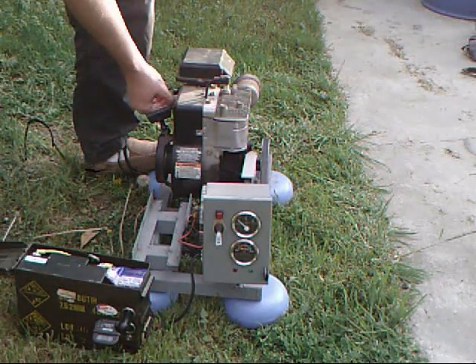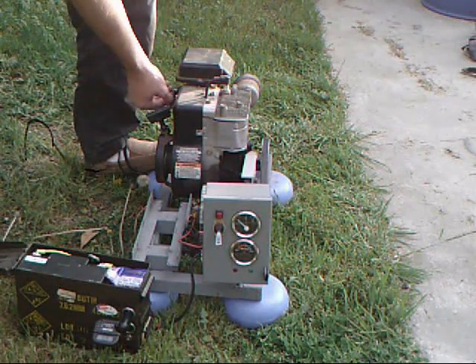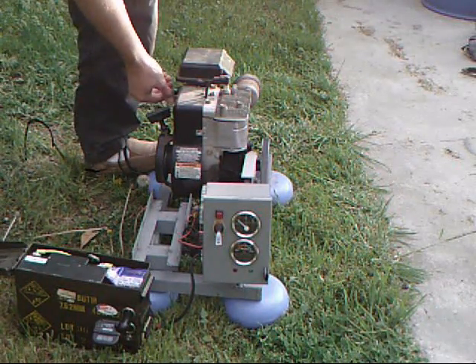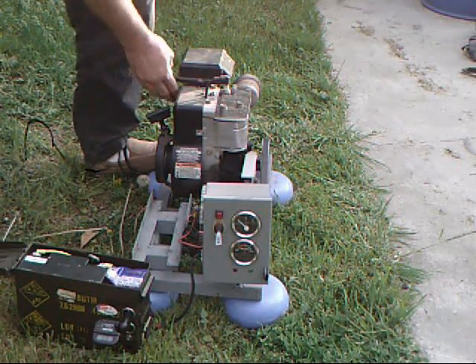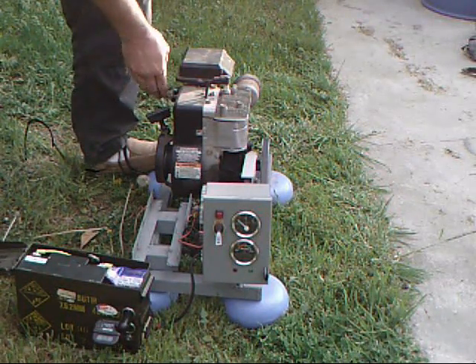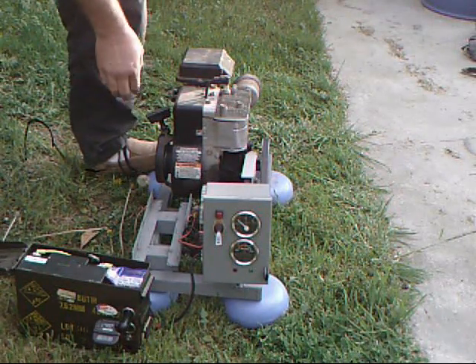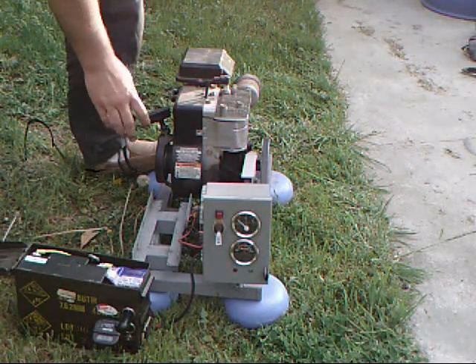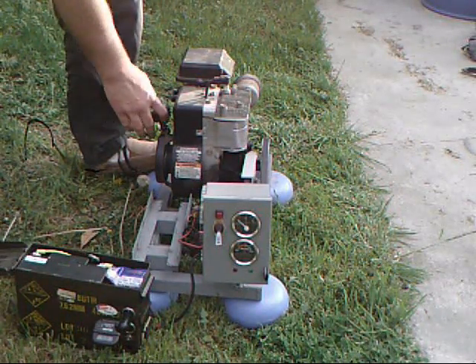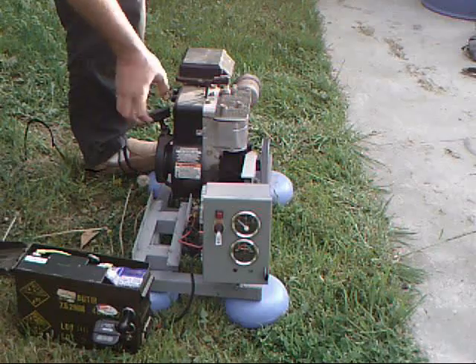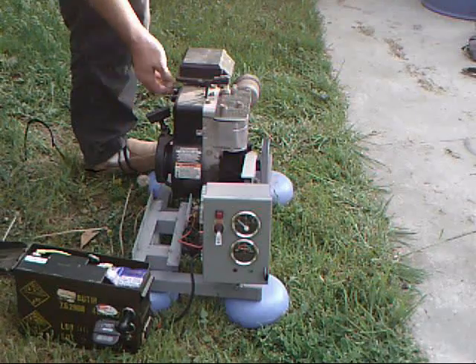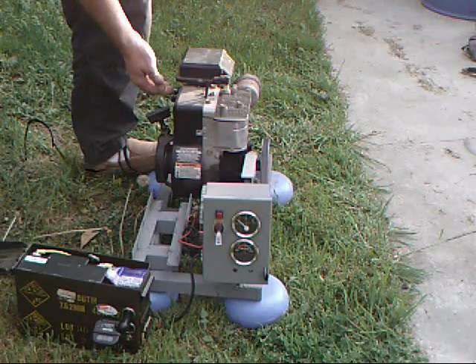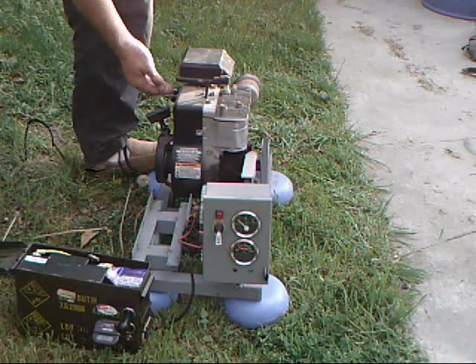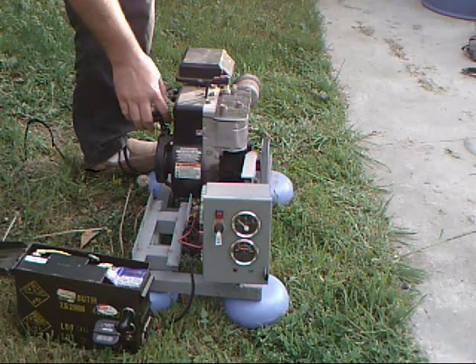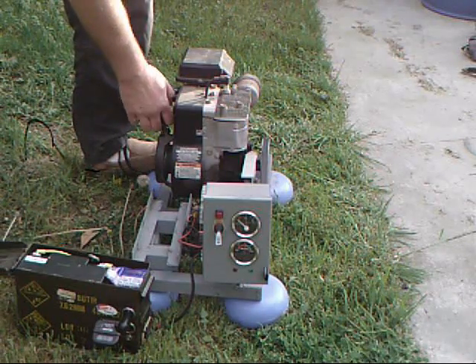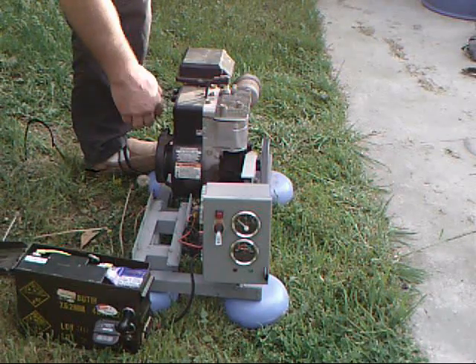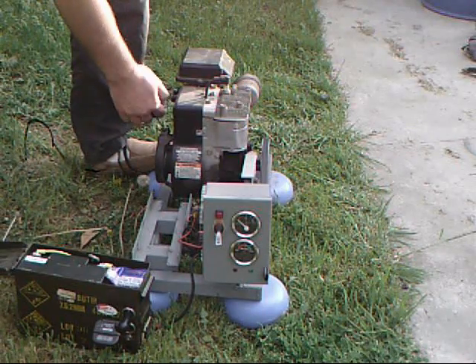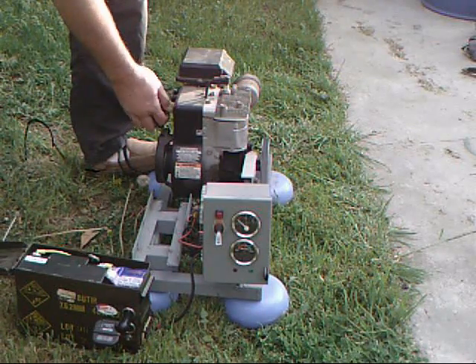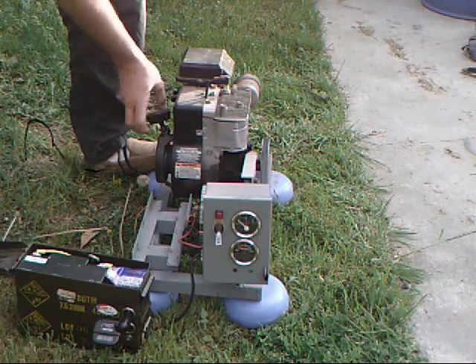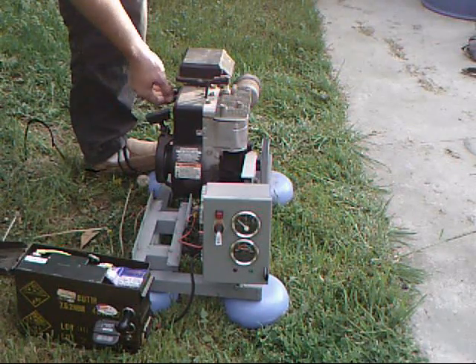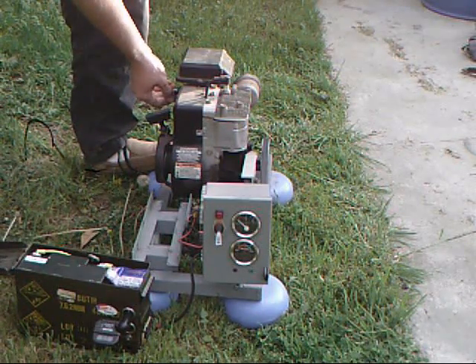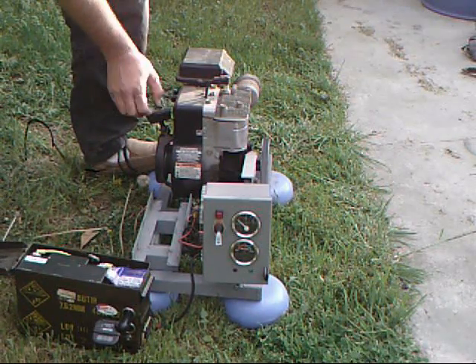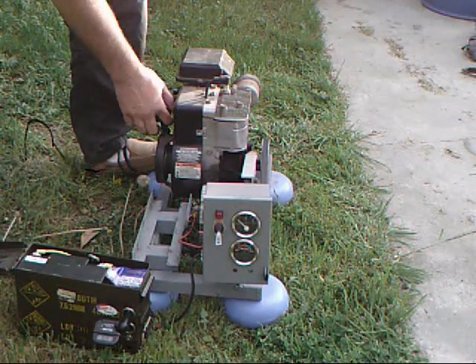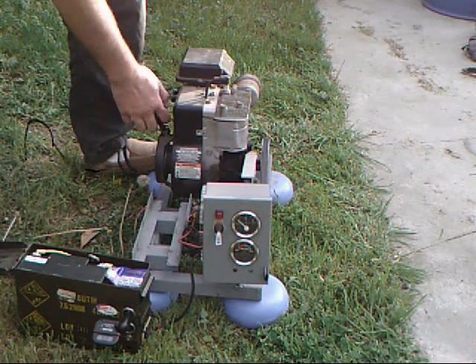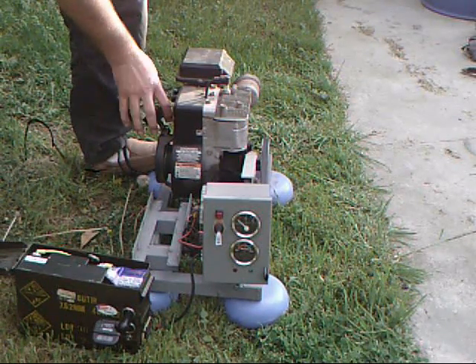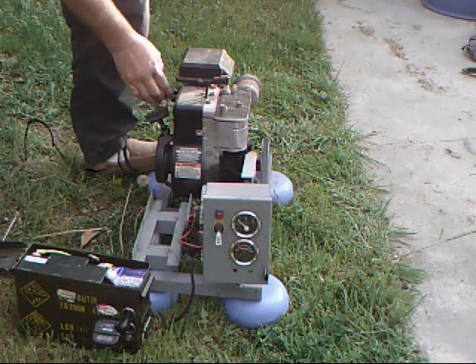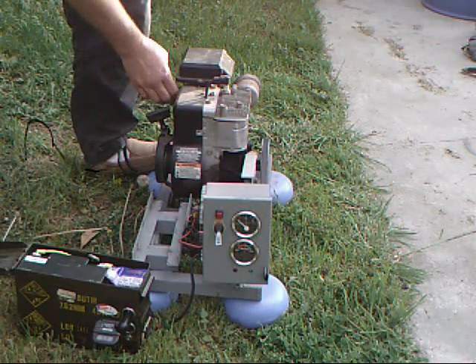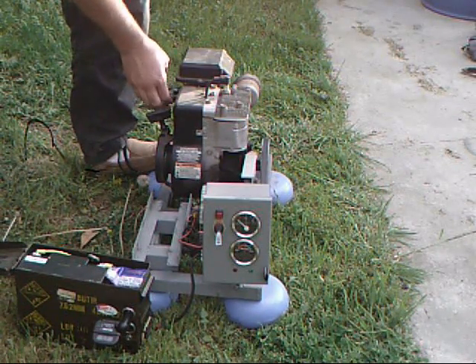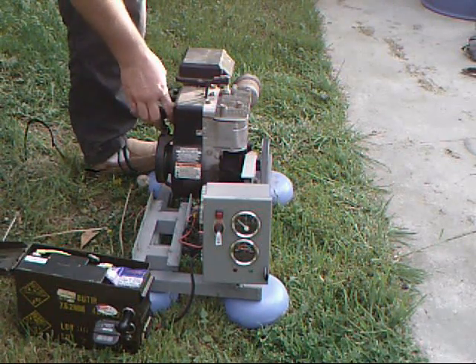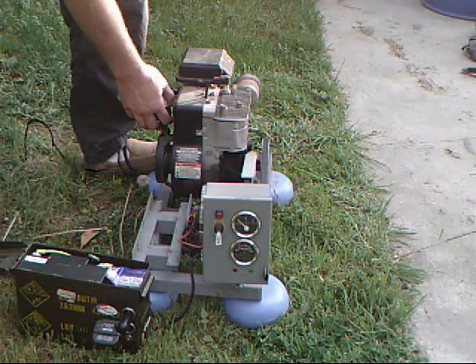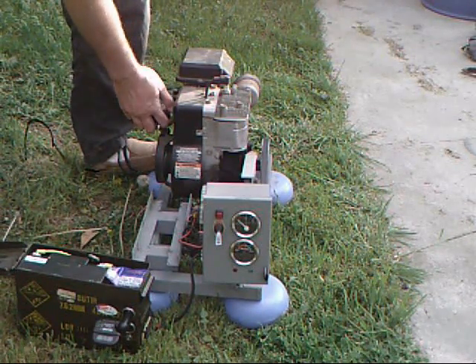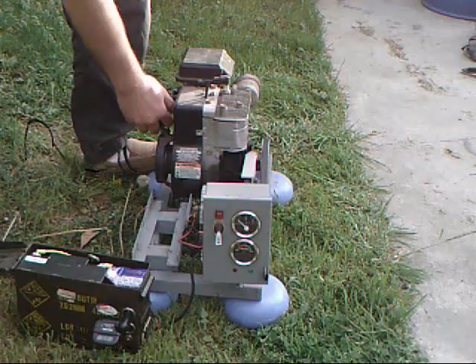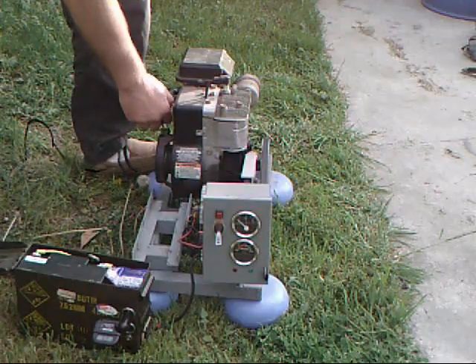First thing to do is just flip it on and put the choke control on a little bit. Shouldn't need too much since I've already been running it.